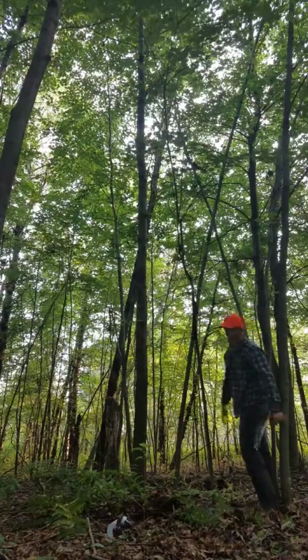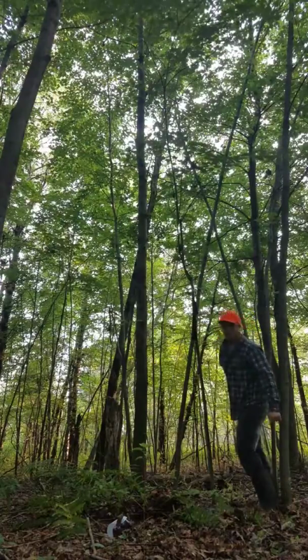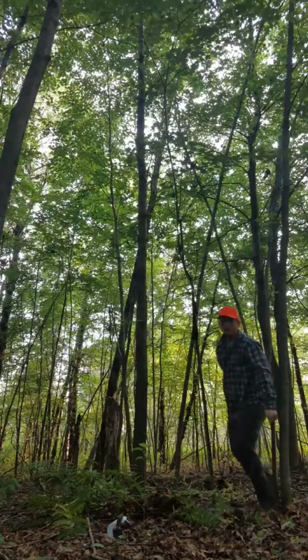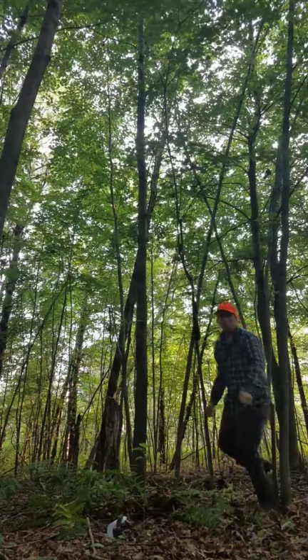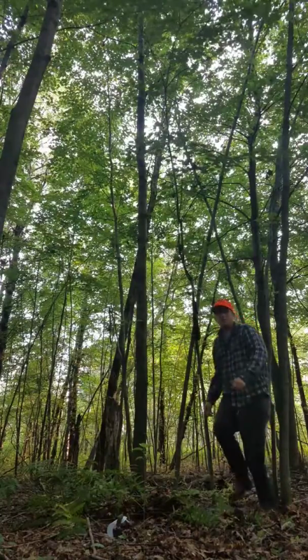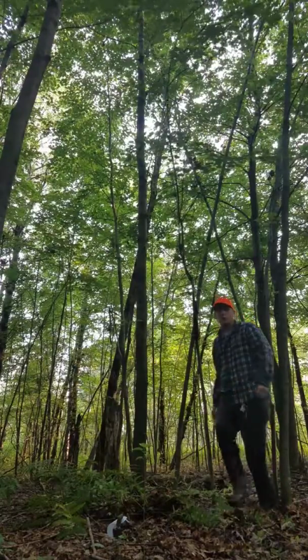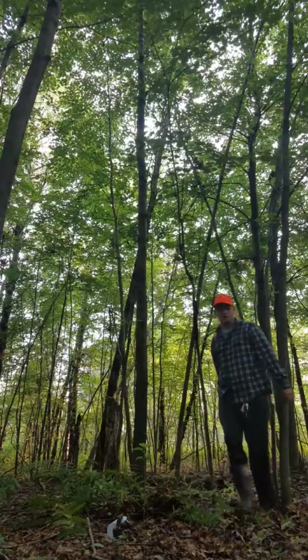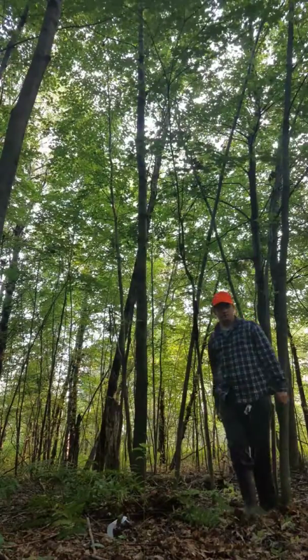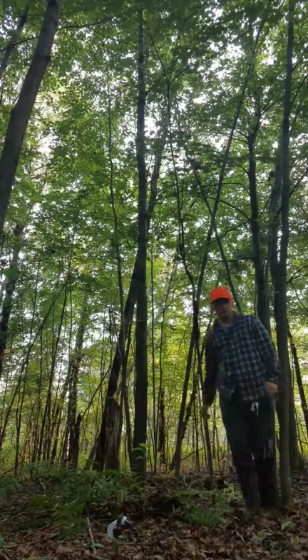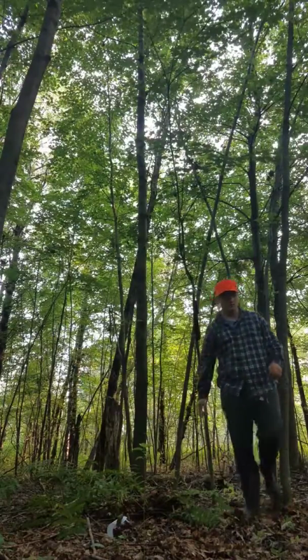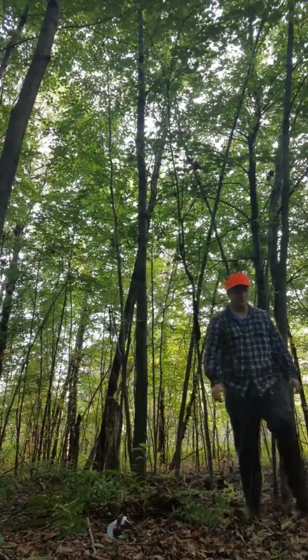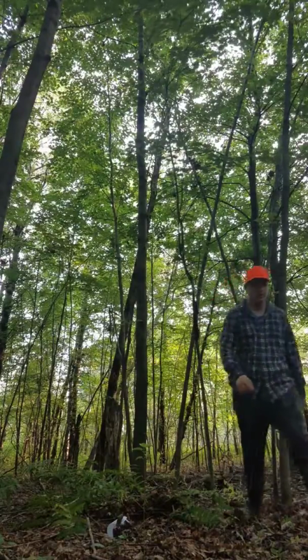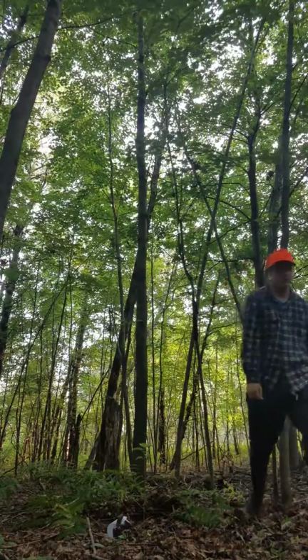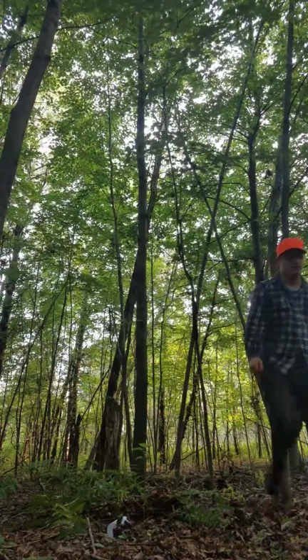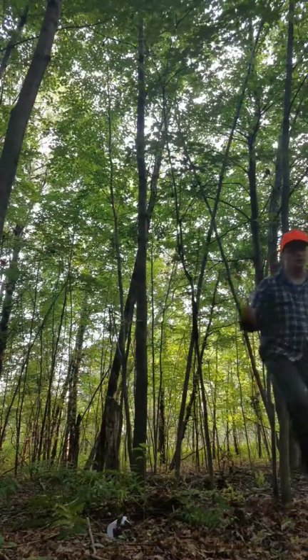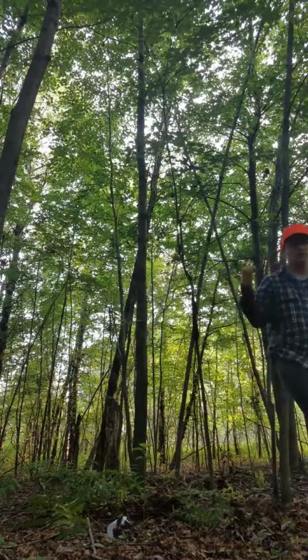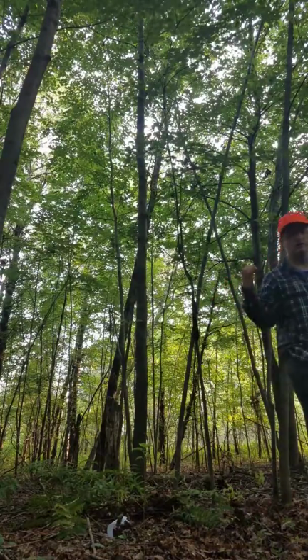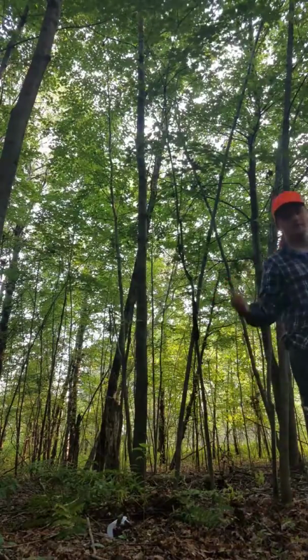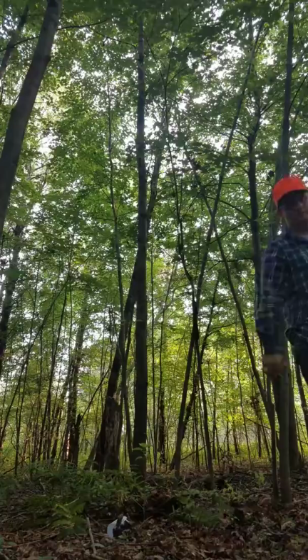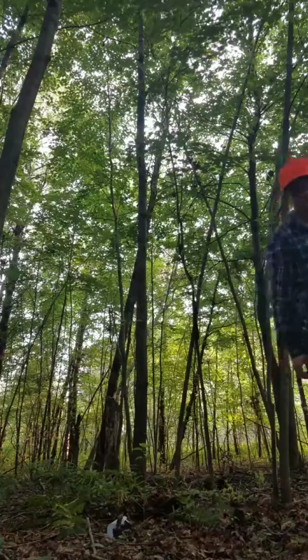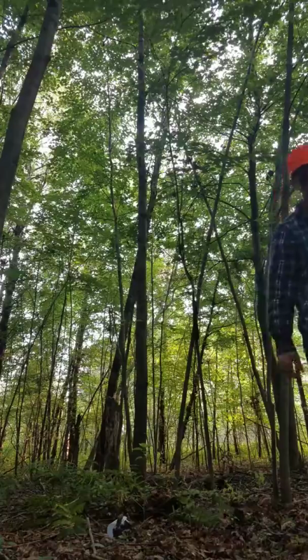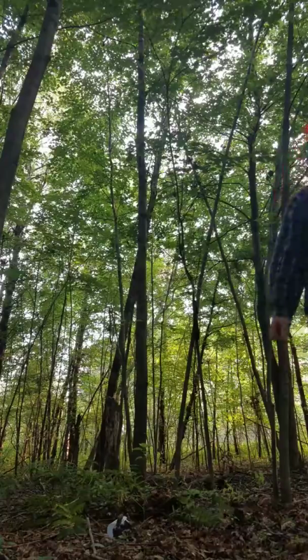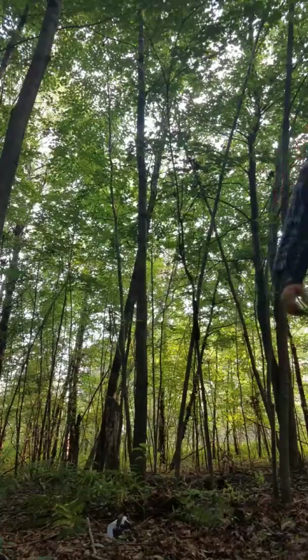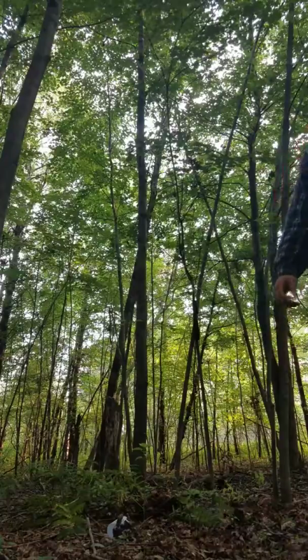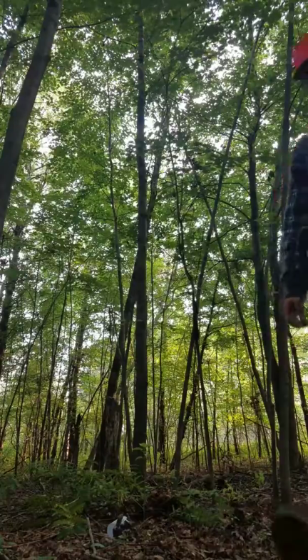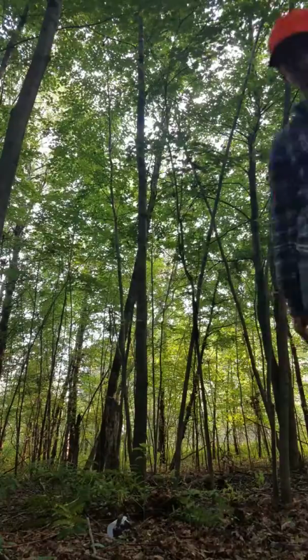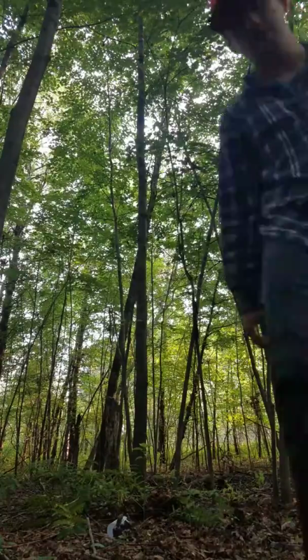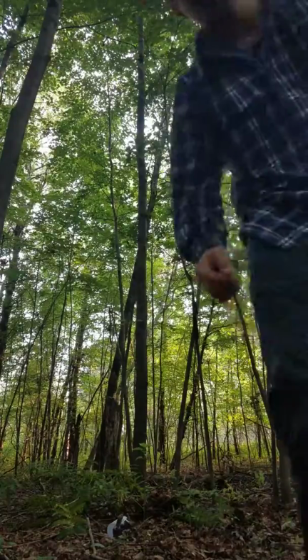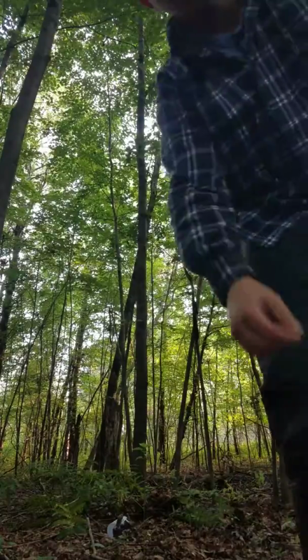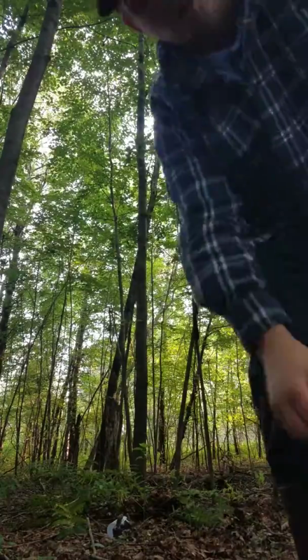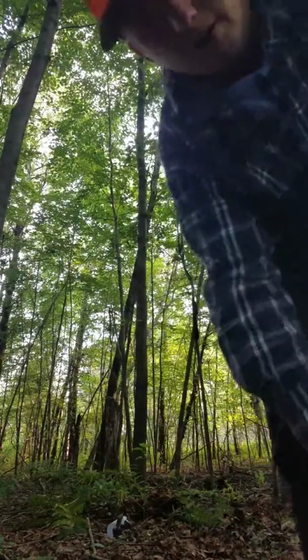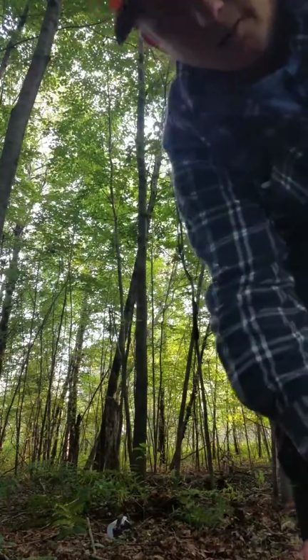All right, so in about a week I will come back and check on that, and I'll let you guys know what popped up on the trail camera.